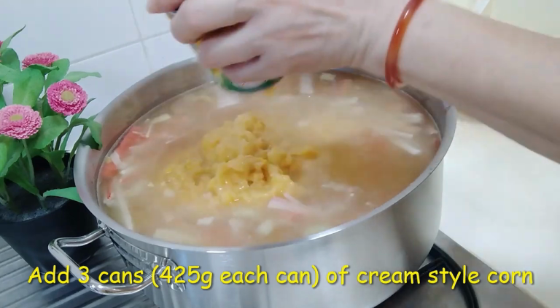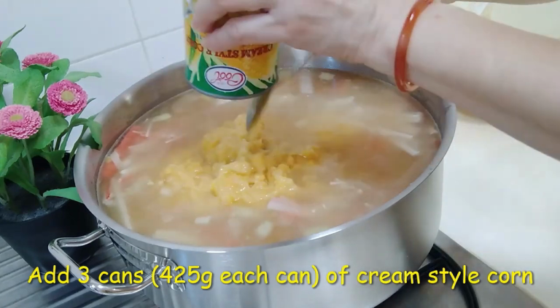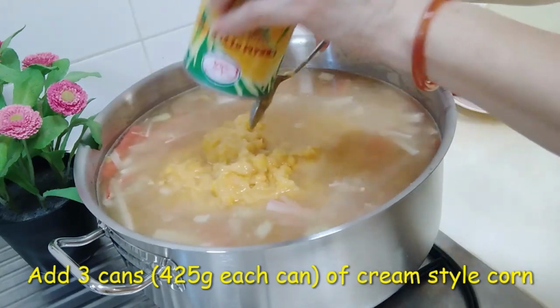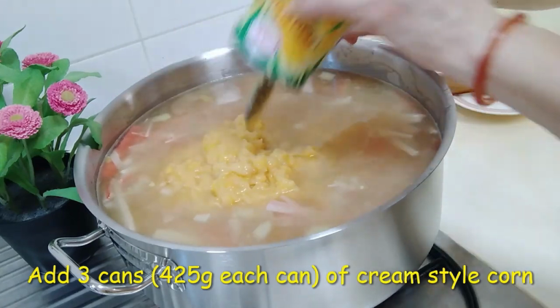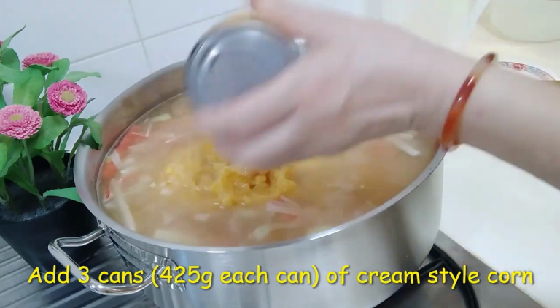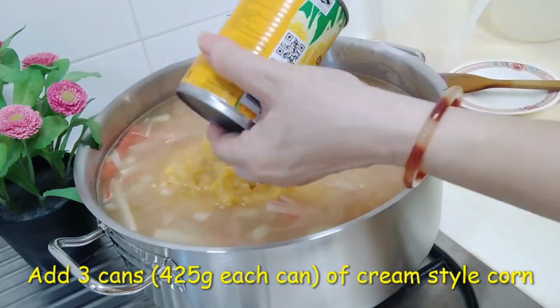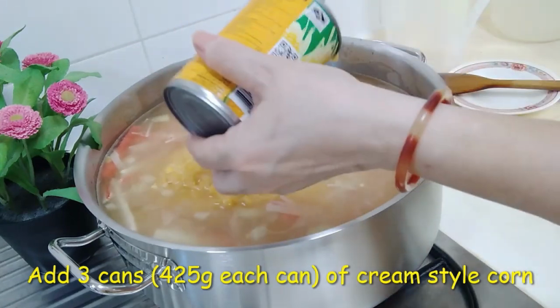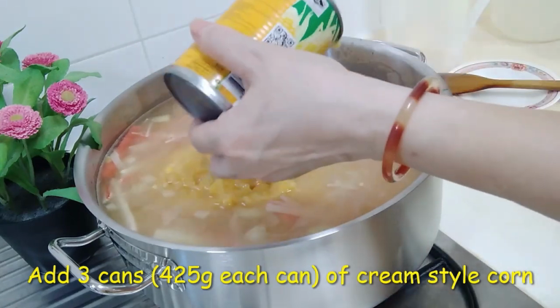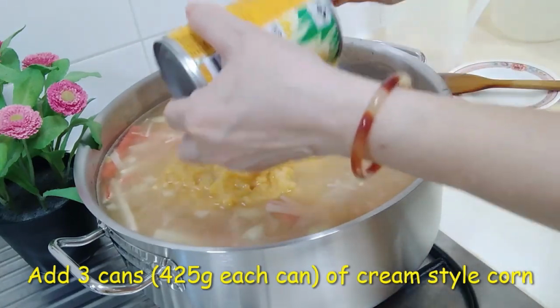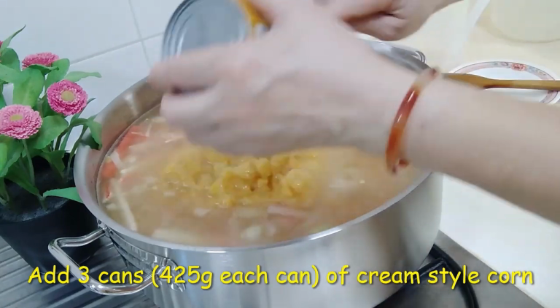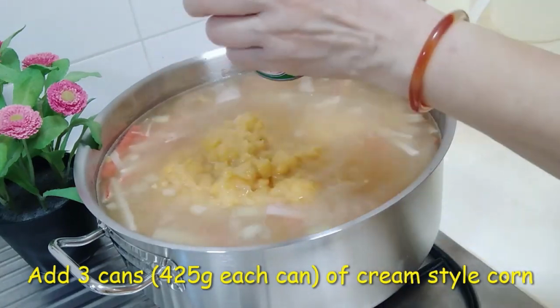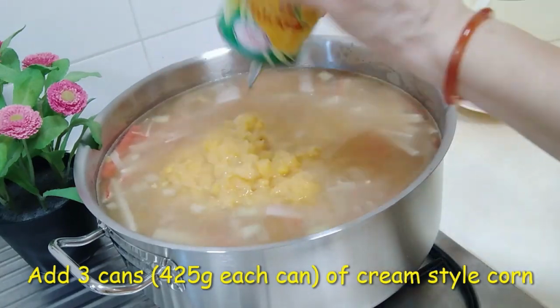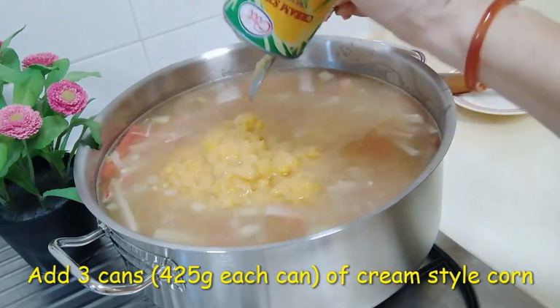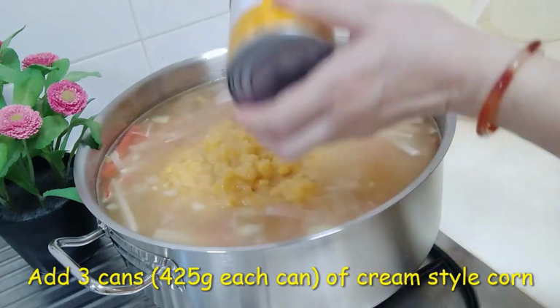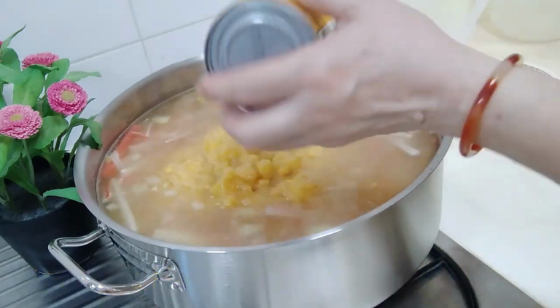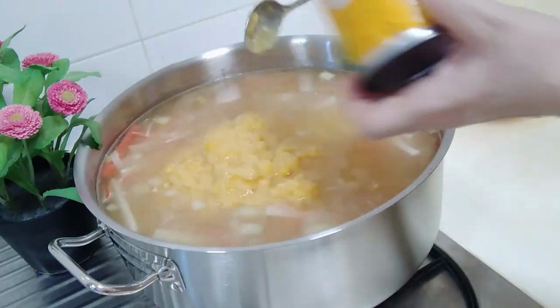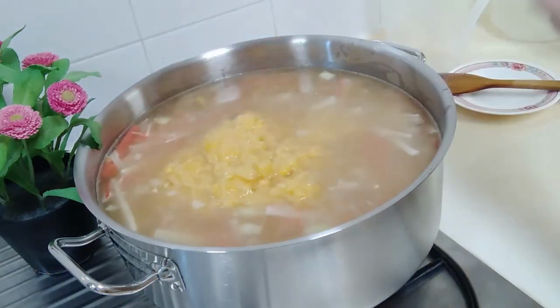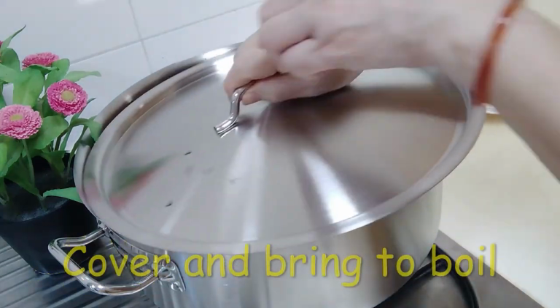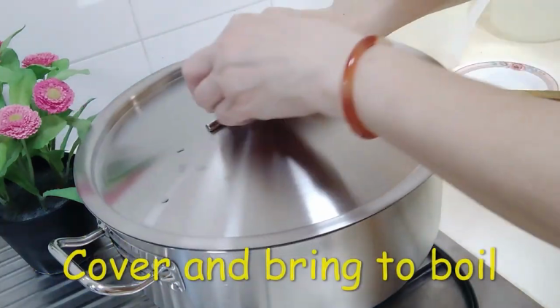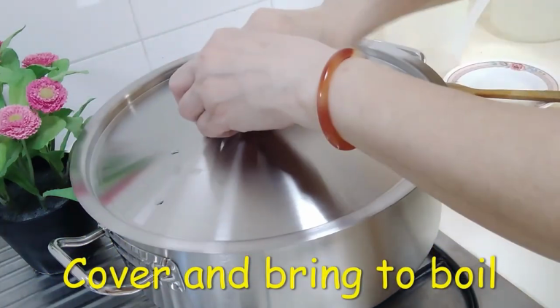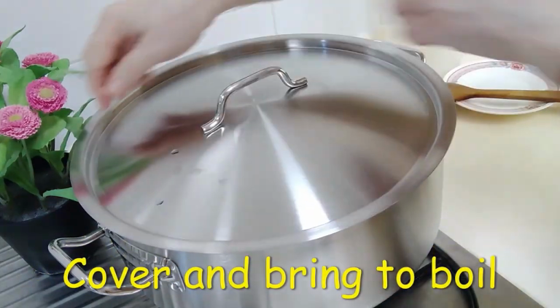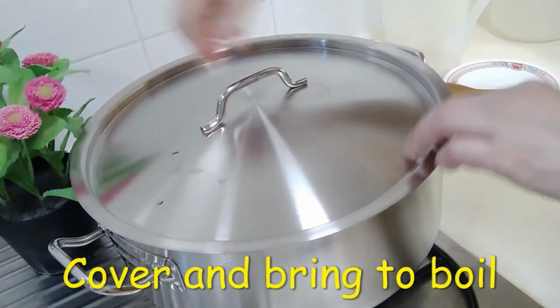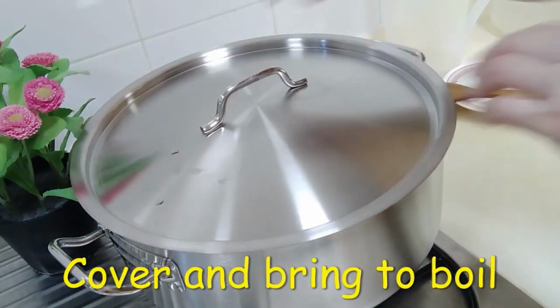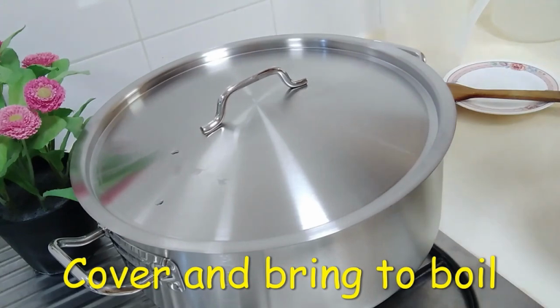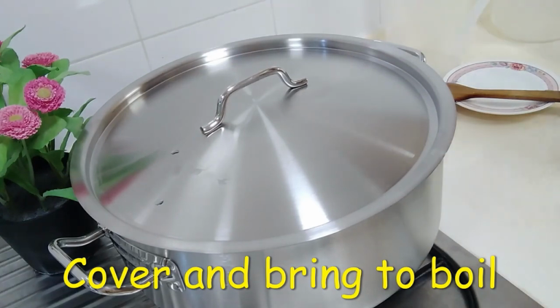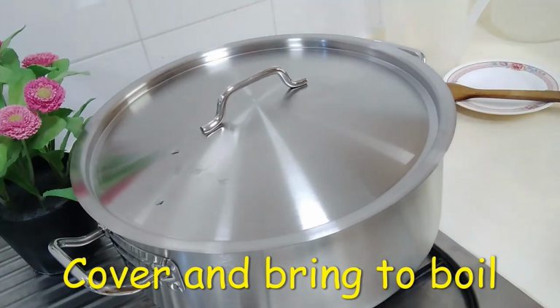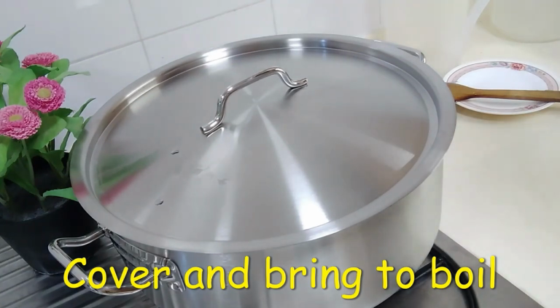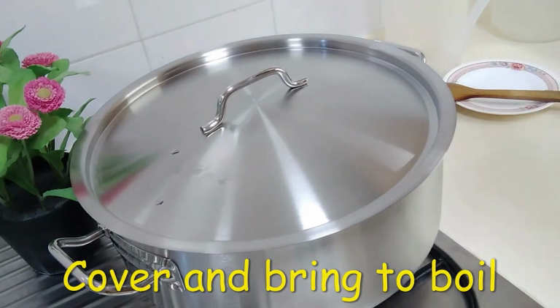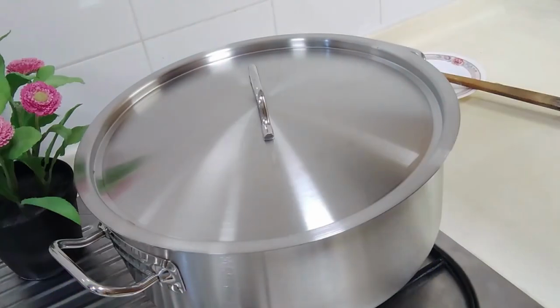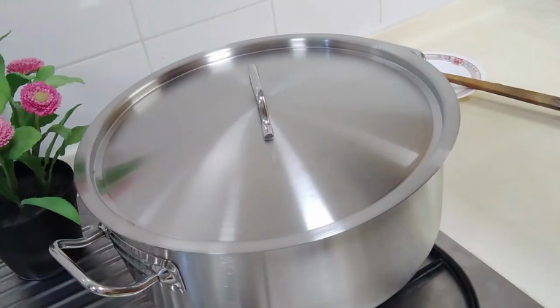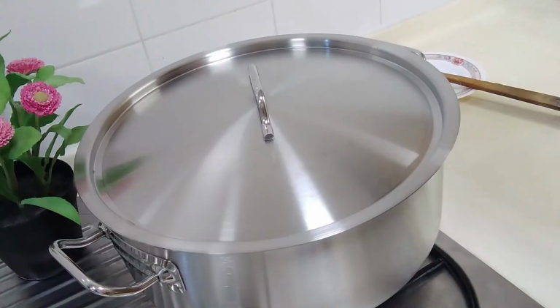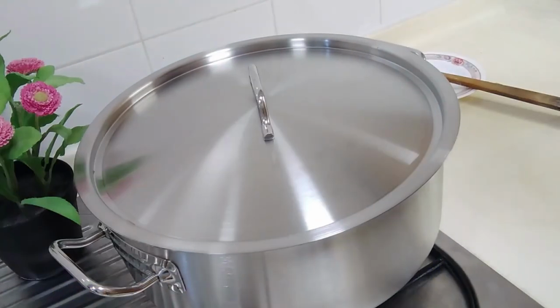Add 3 cans of cream-style corn. Give it a good stir, cover, and bring to boil.